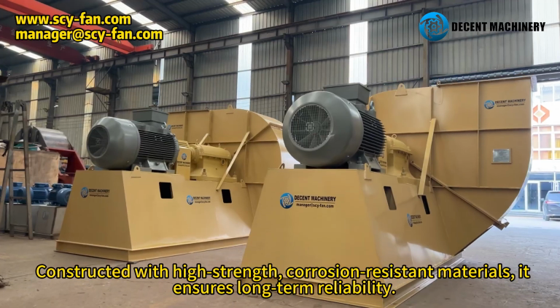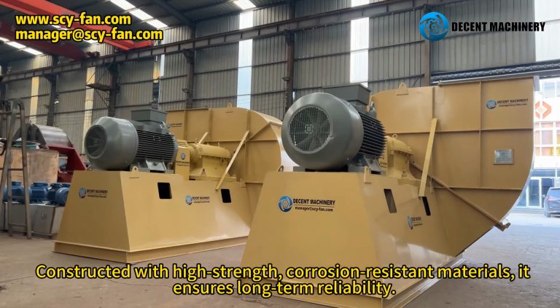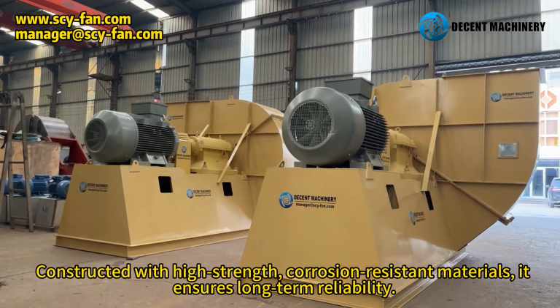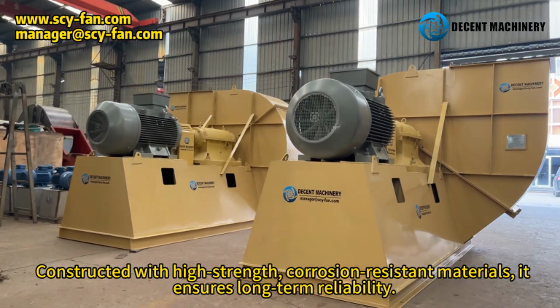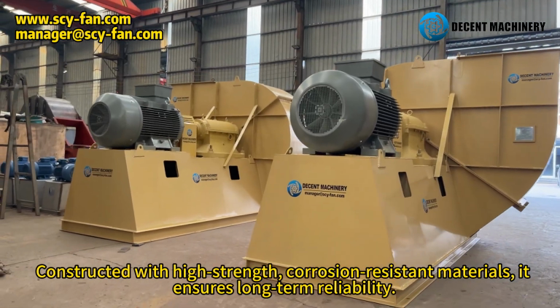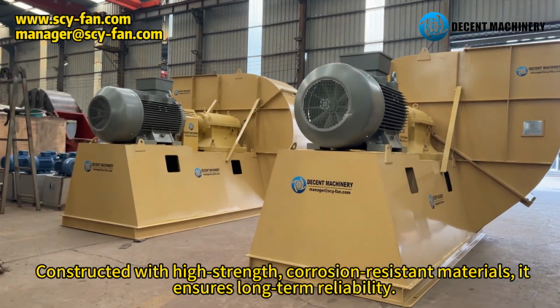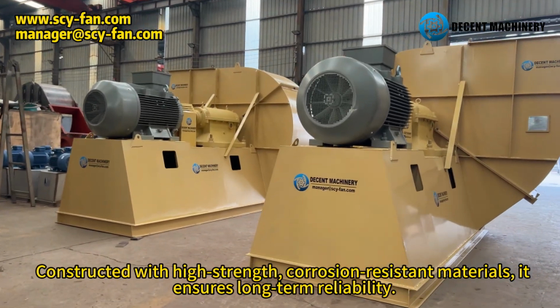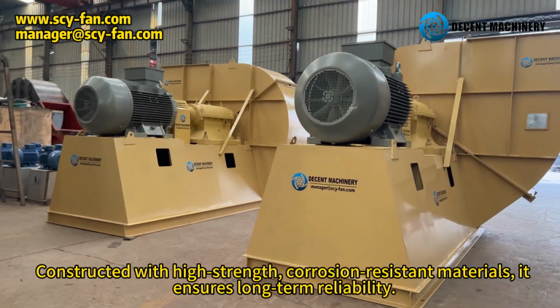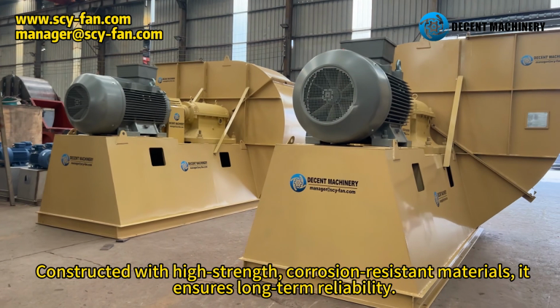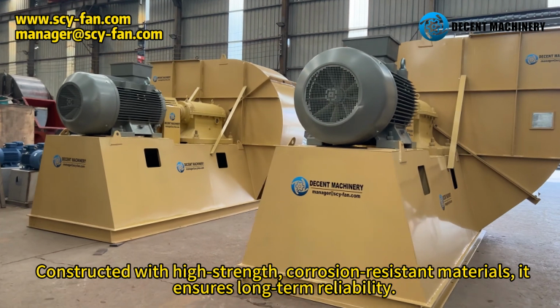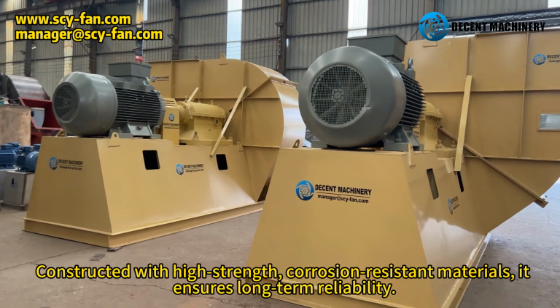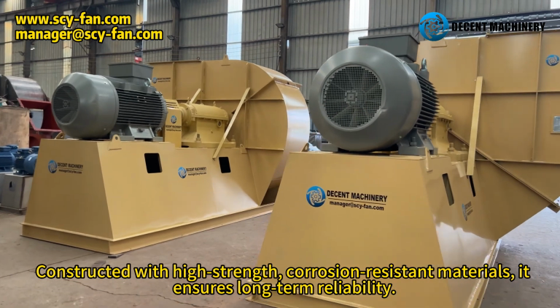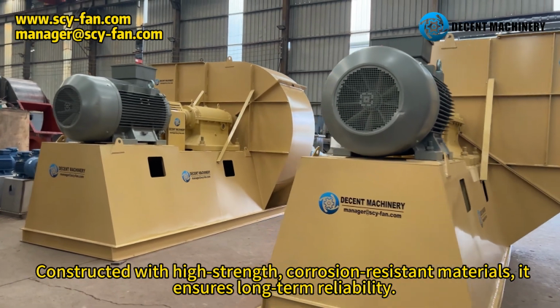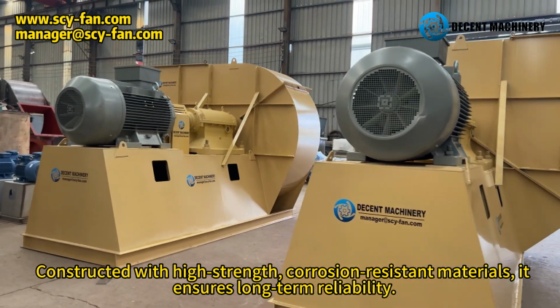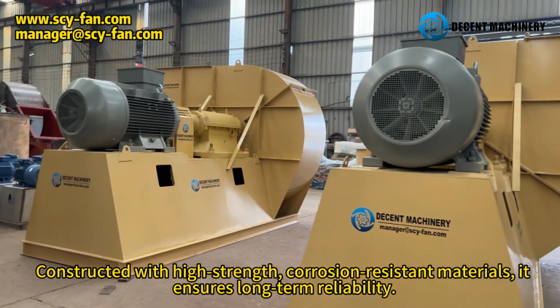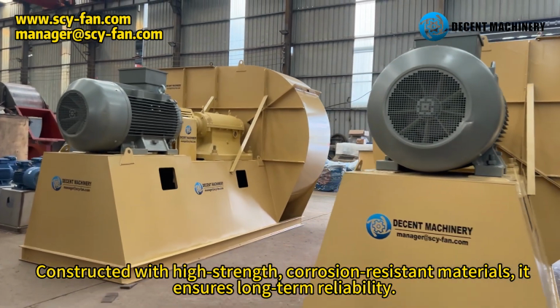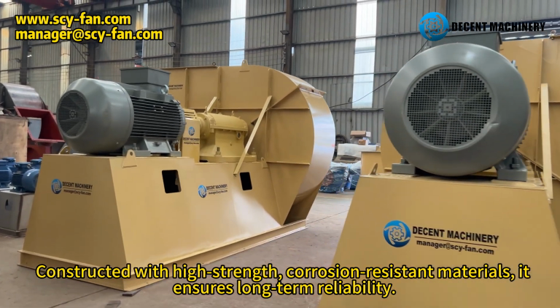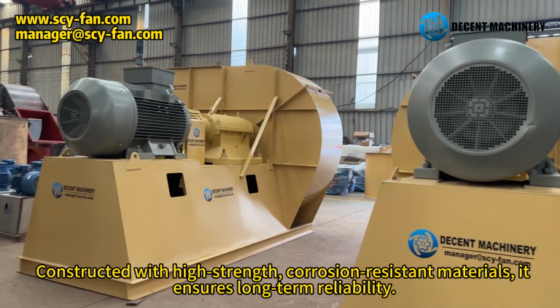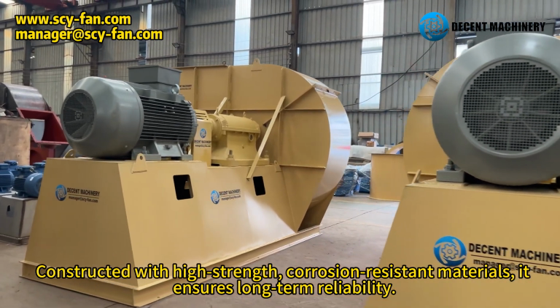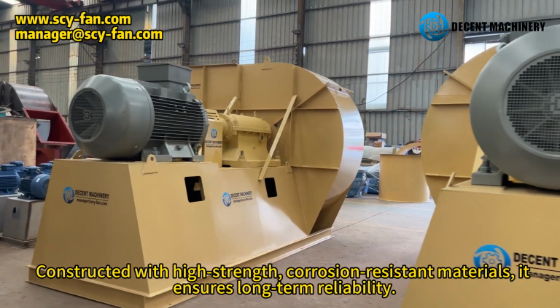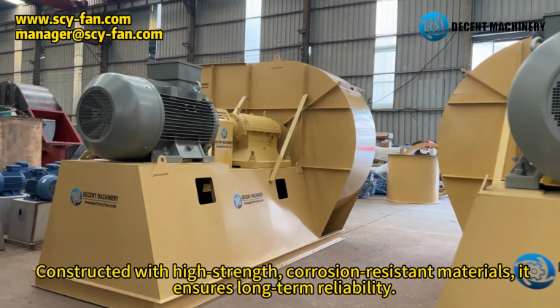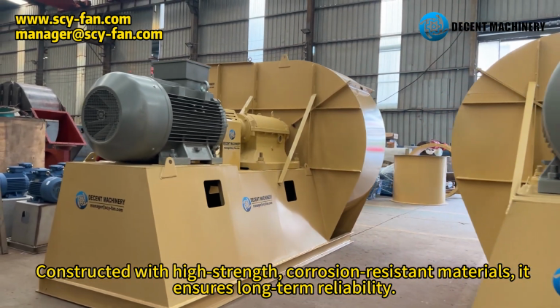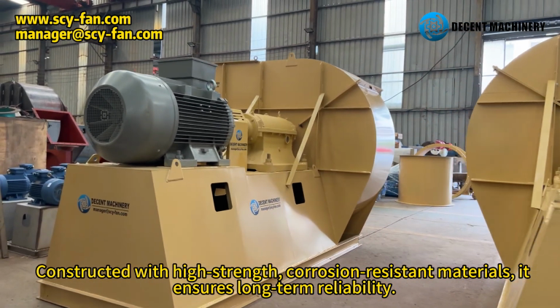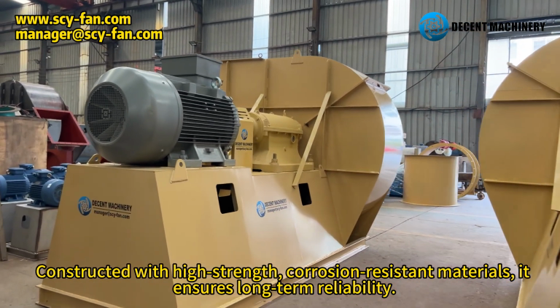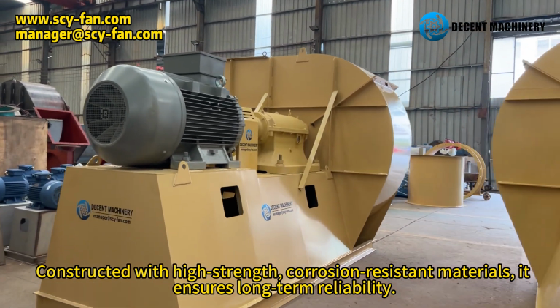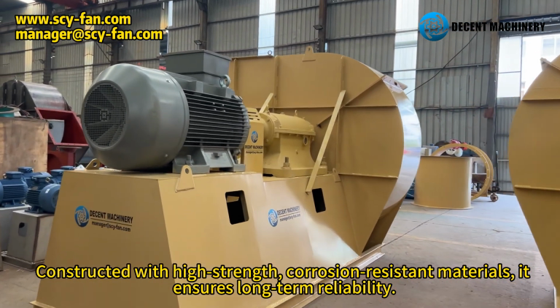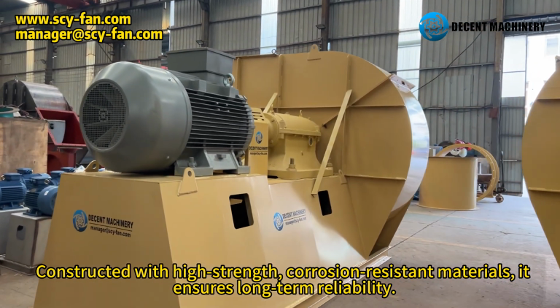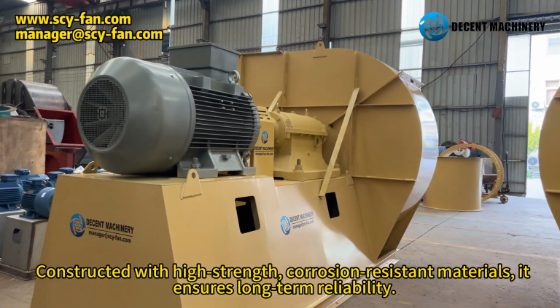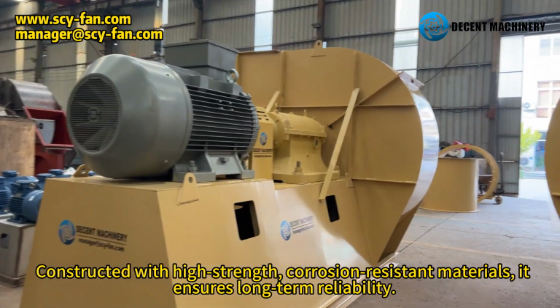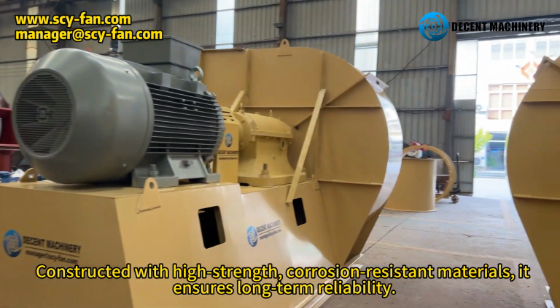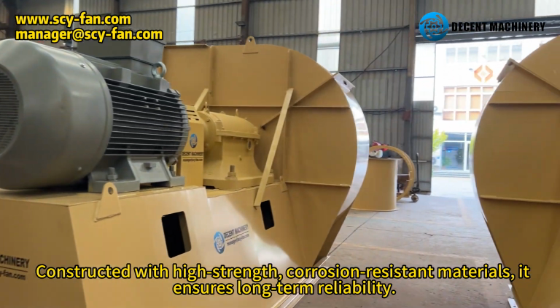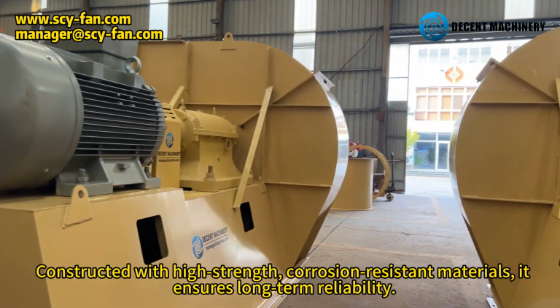Constructed with high-strength, corrosion-resistant materials, the fan ensures long-term reliability.